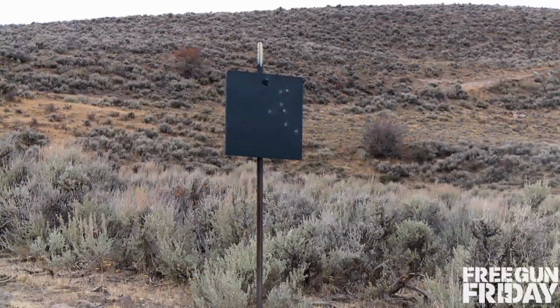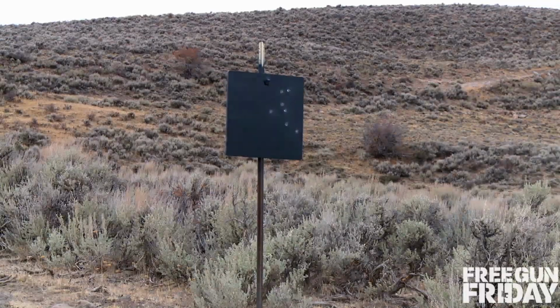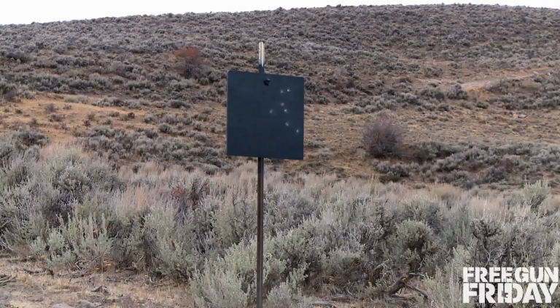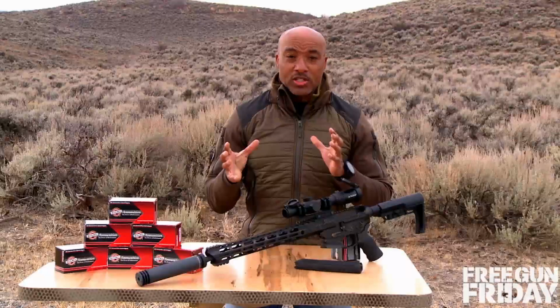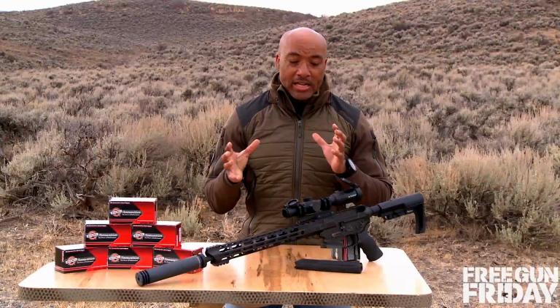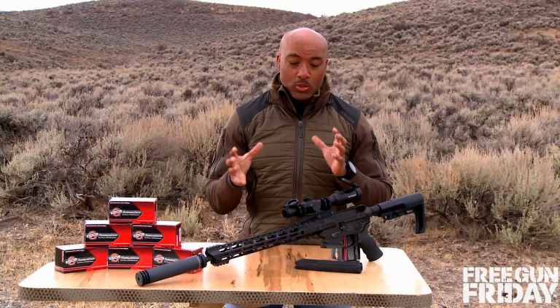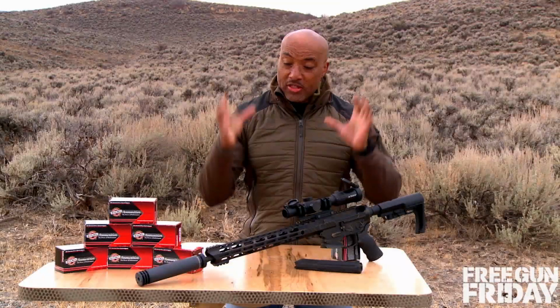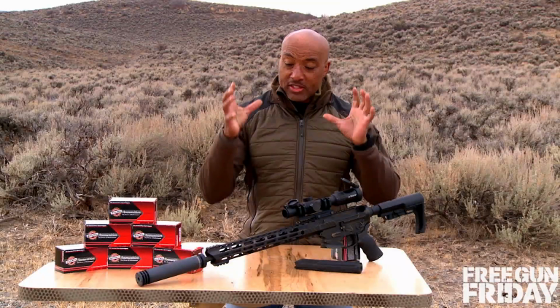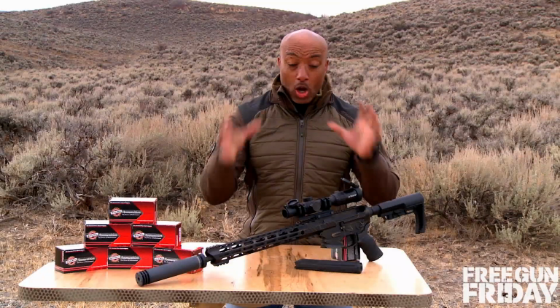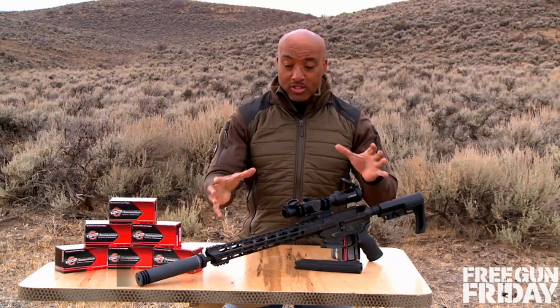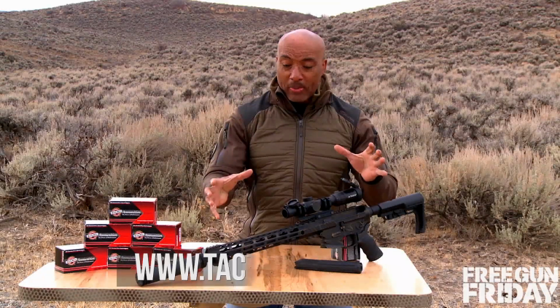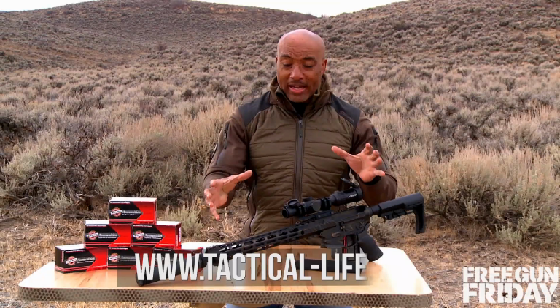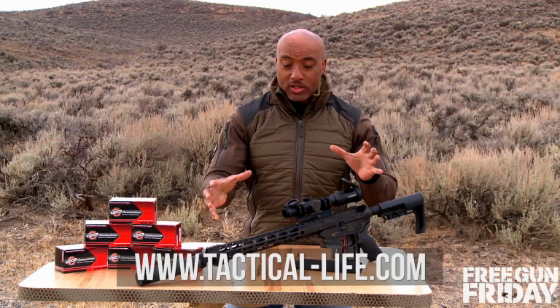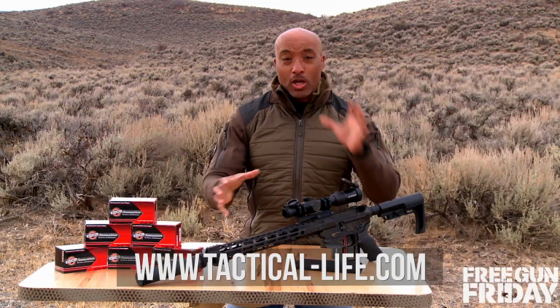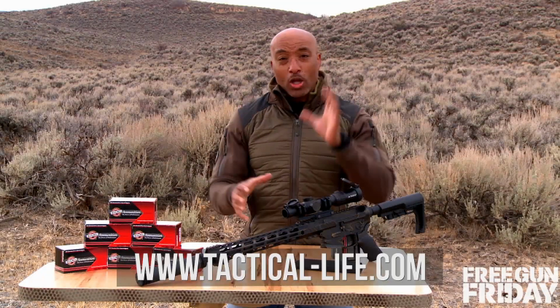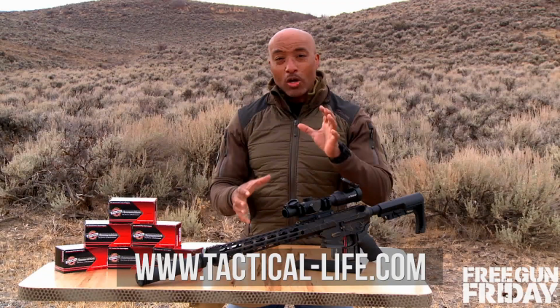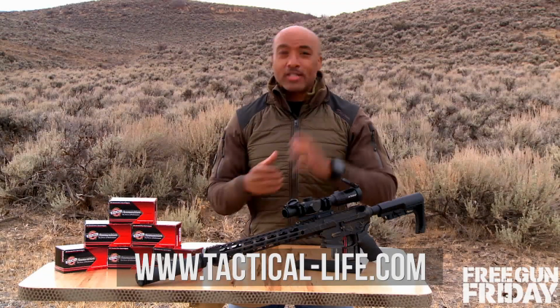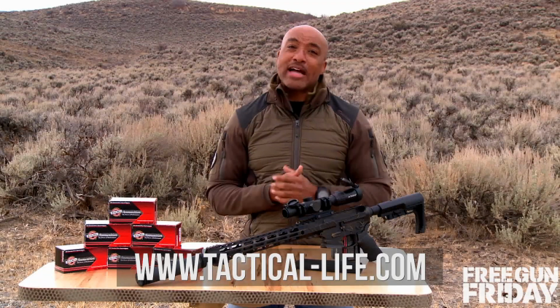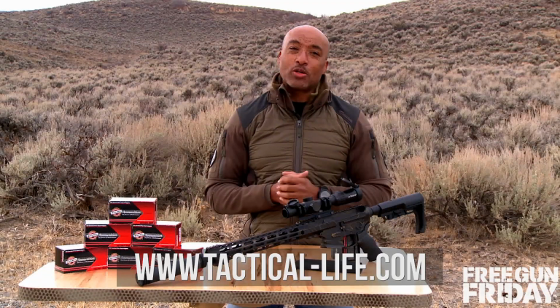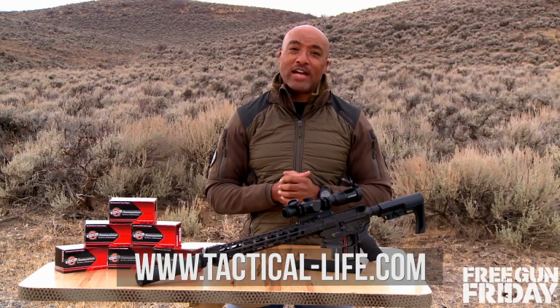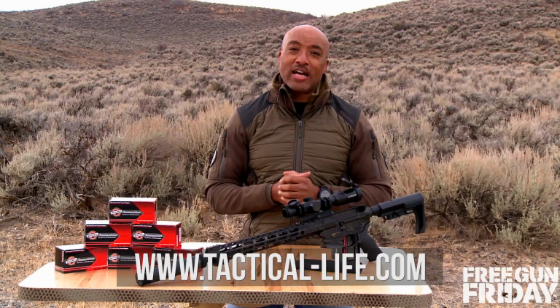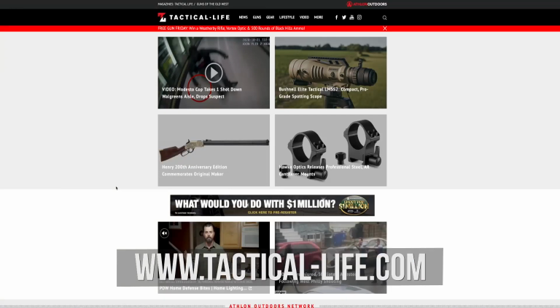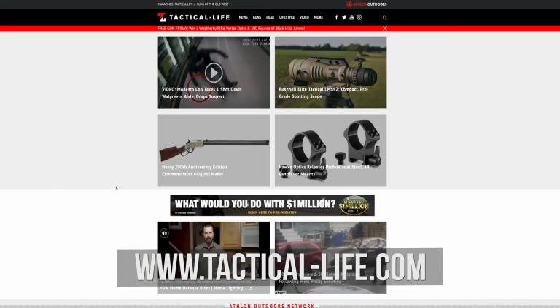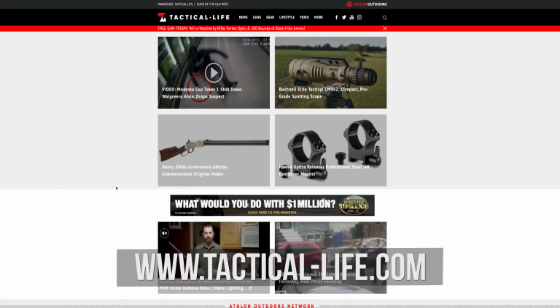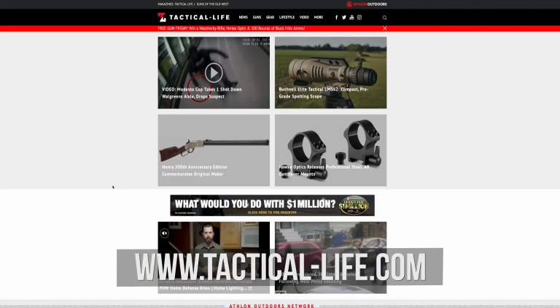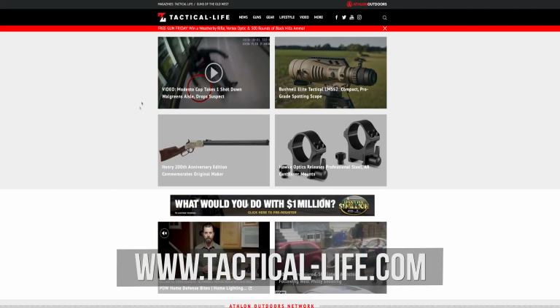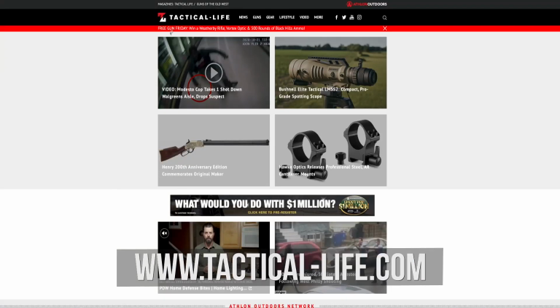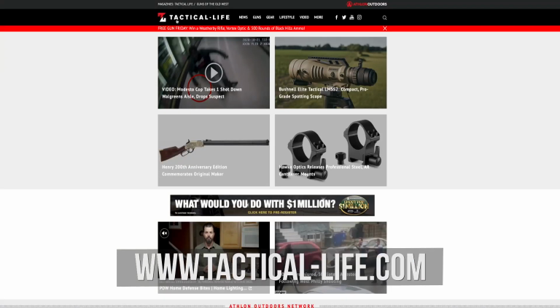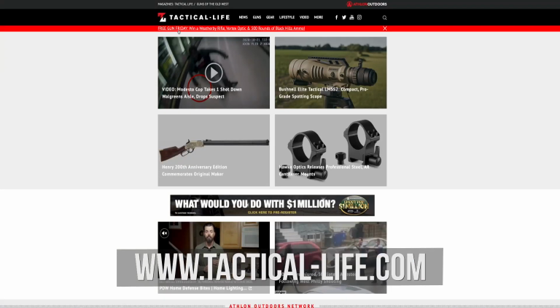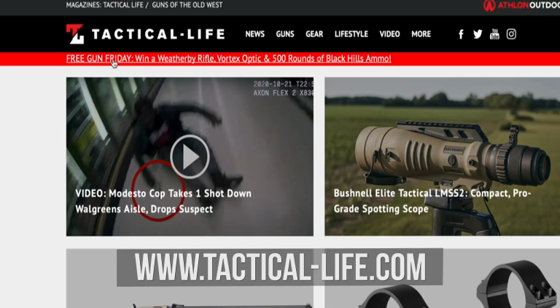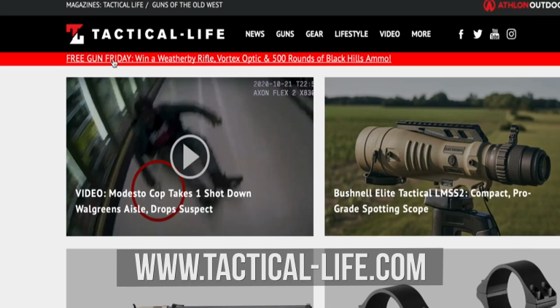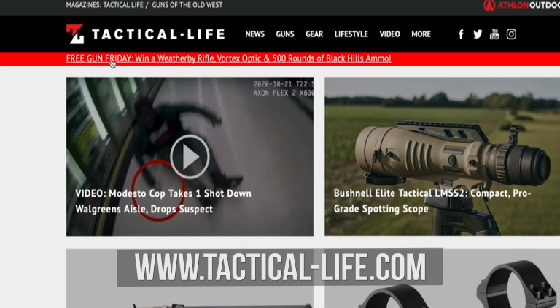If you want a chance to win this awesome package, log on to TacticalLife.com and click the red box at the top.